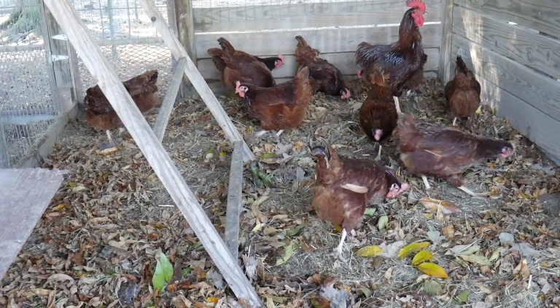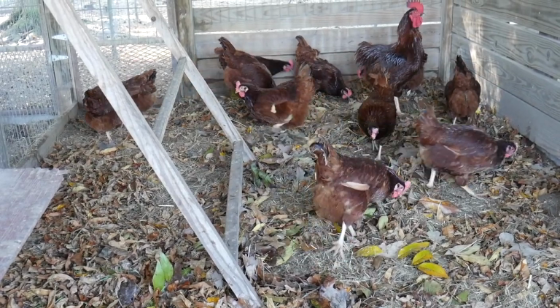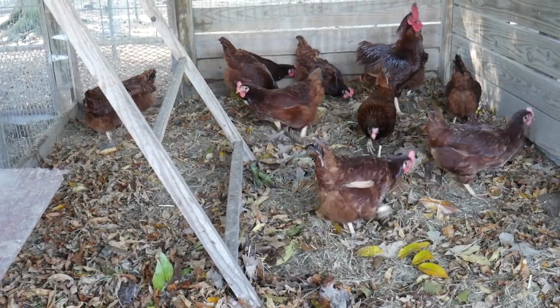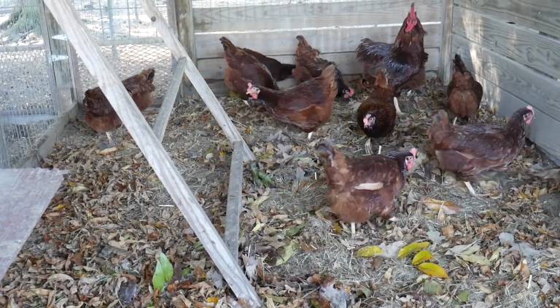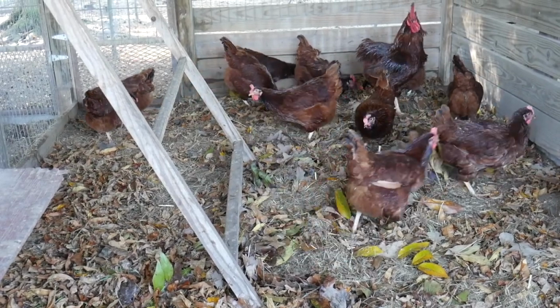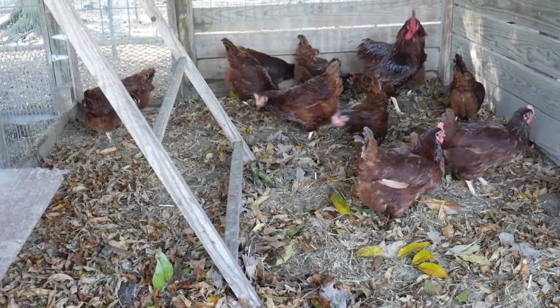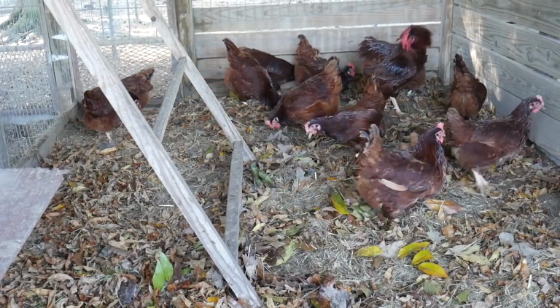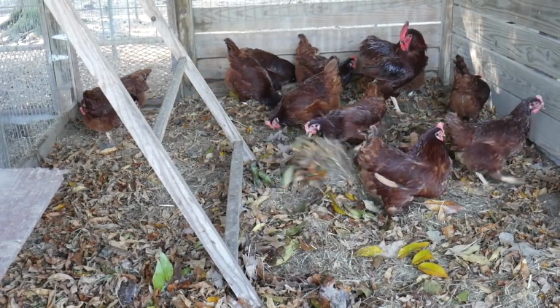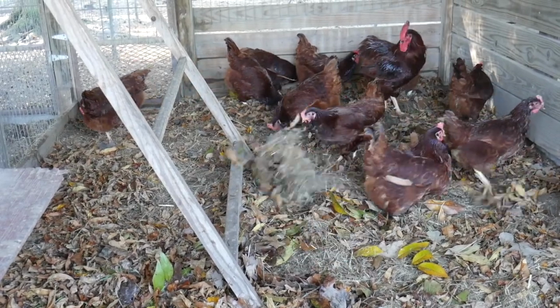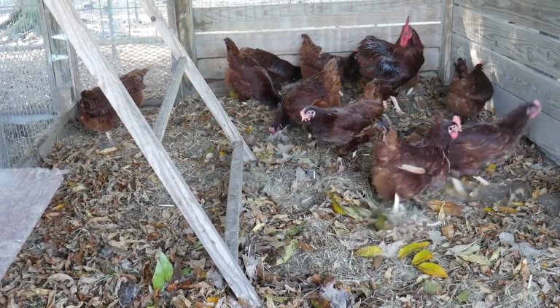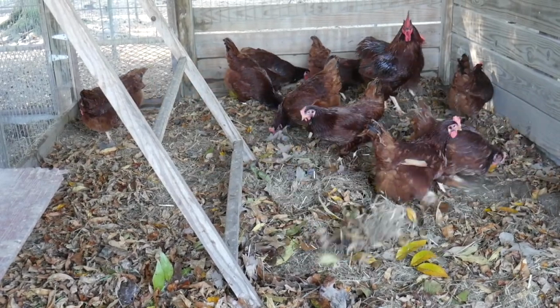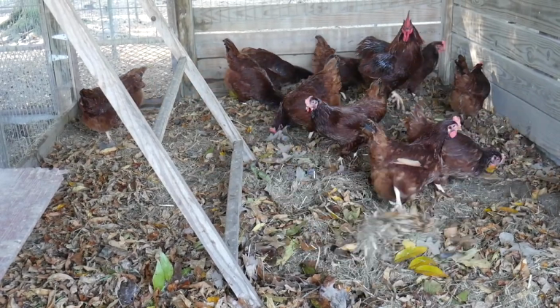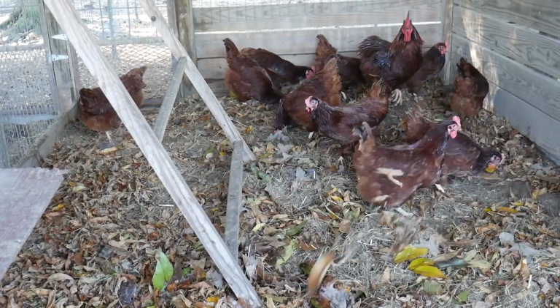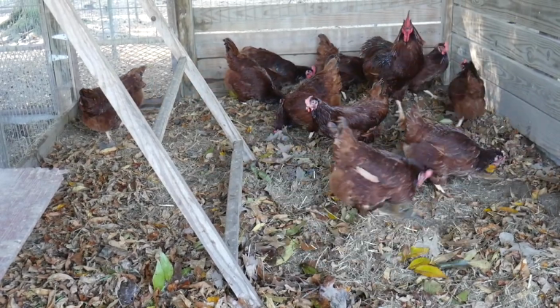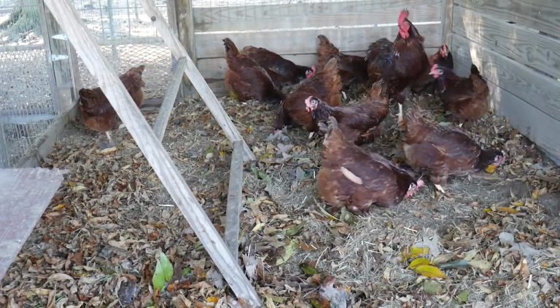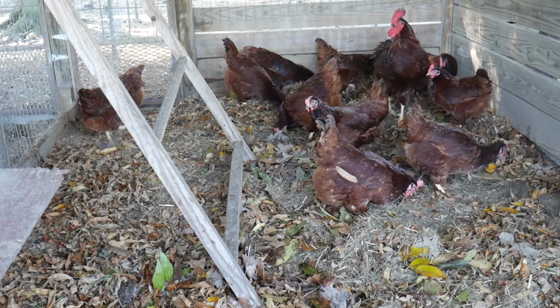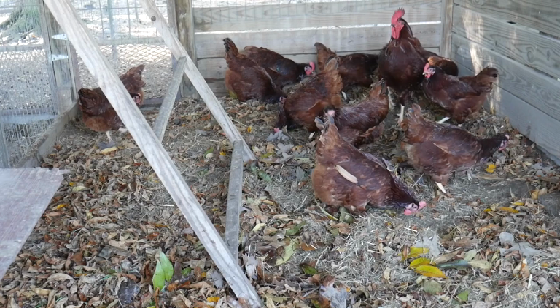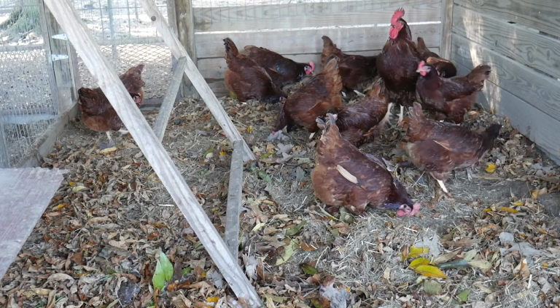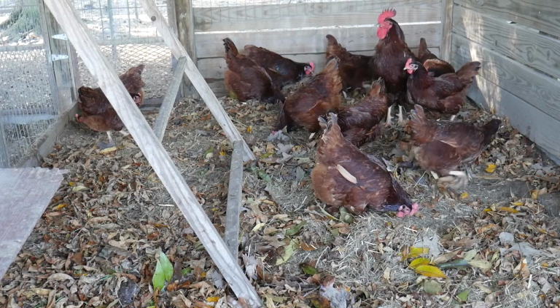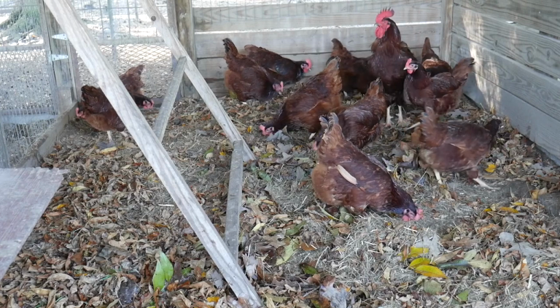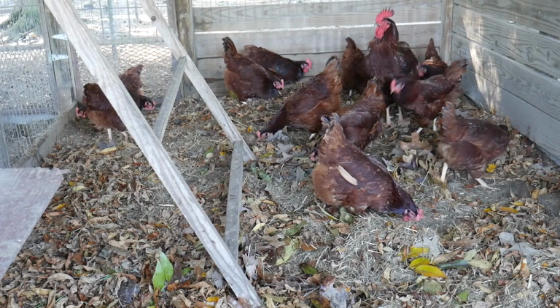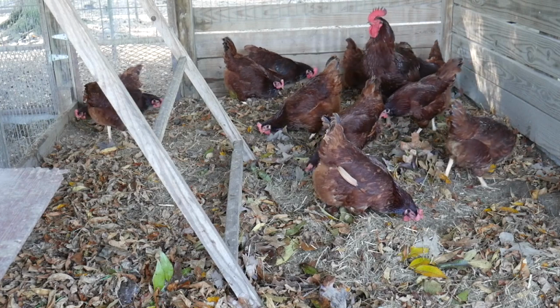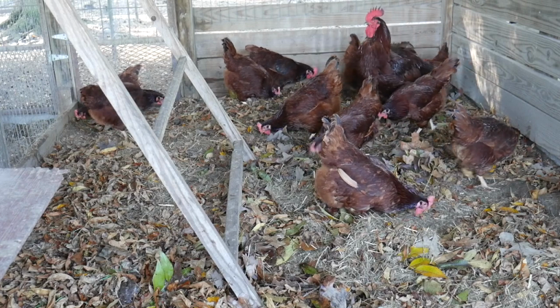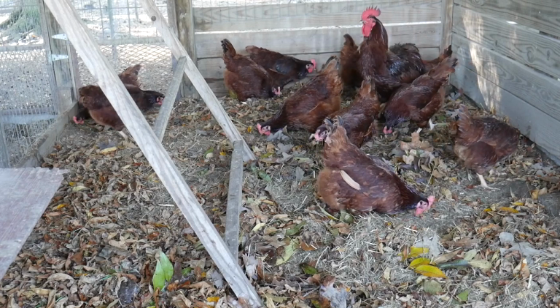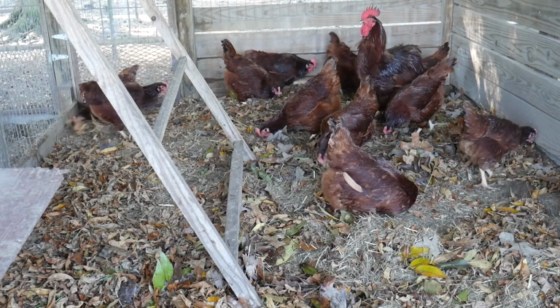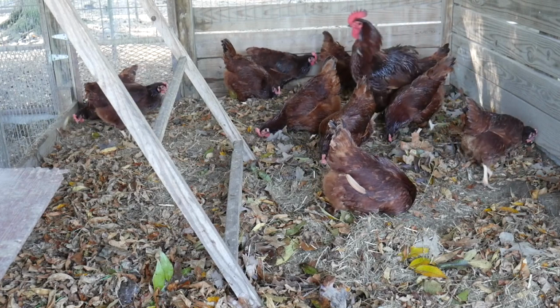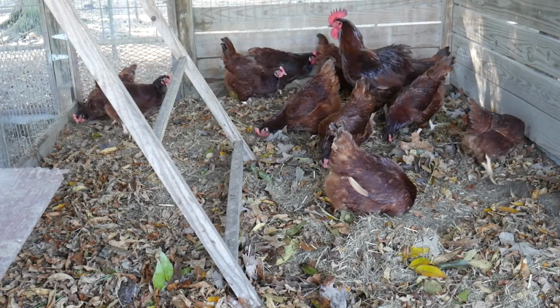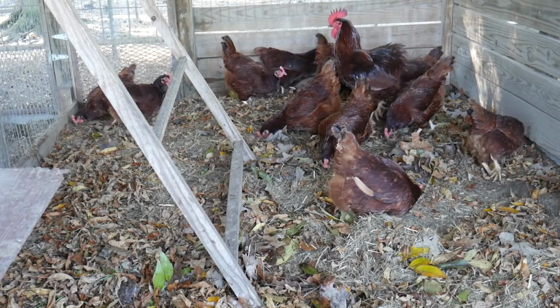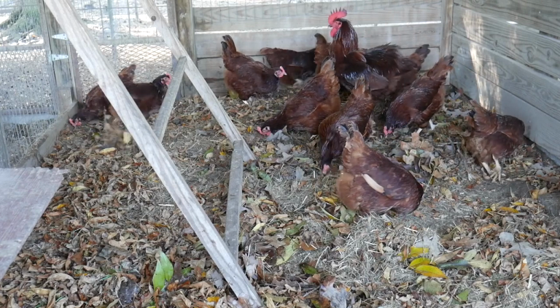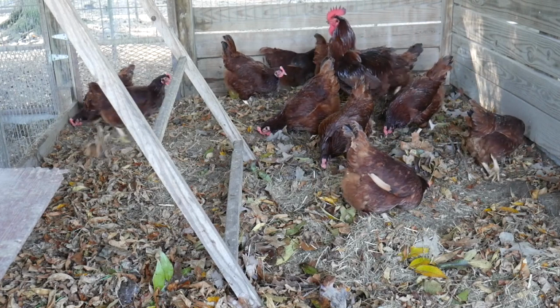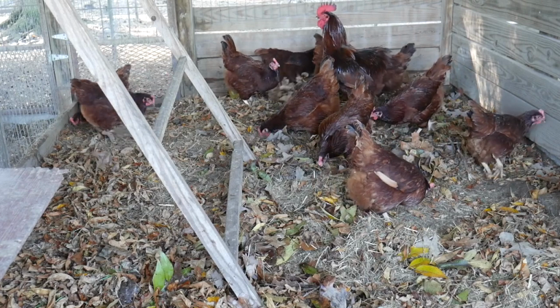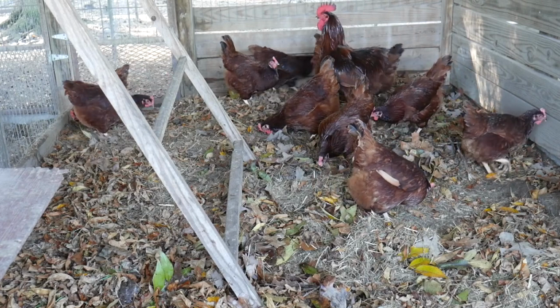Hello, I'm your host the Chicken Man with Texas Precision Poultry. I'm here with some rodent control methods for the coop.